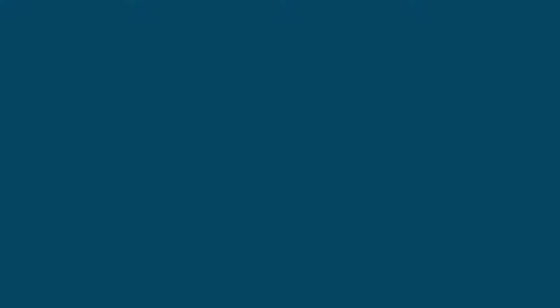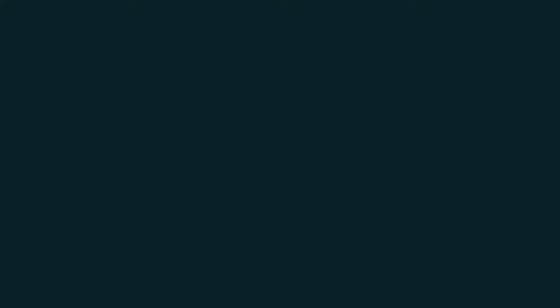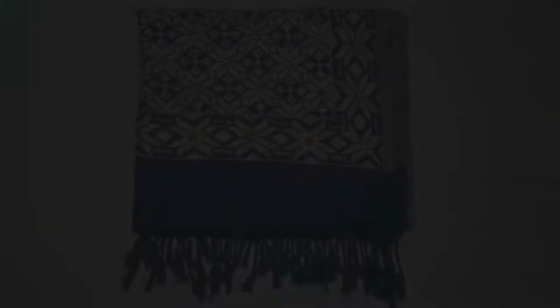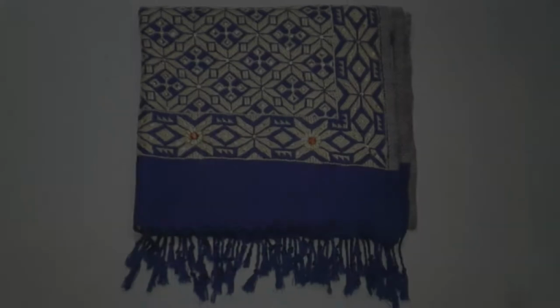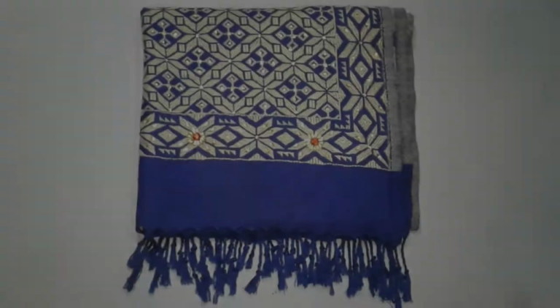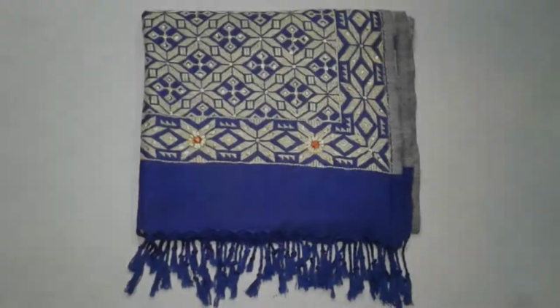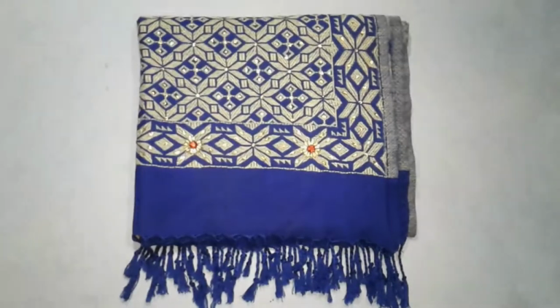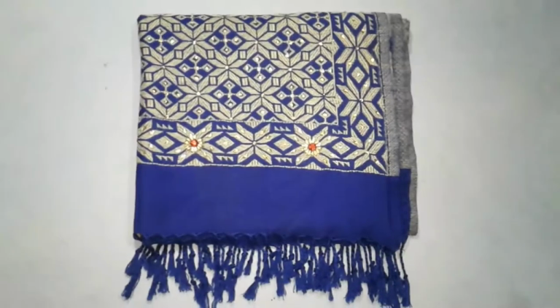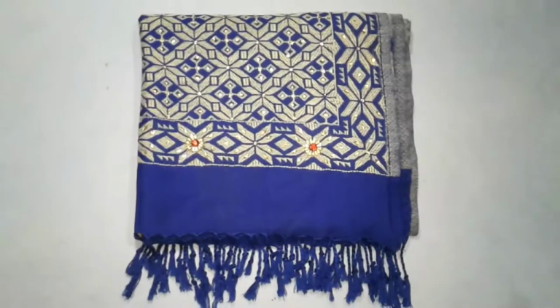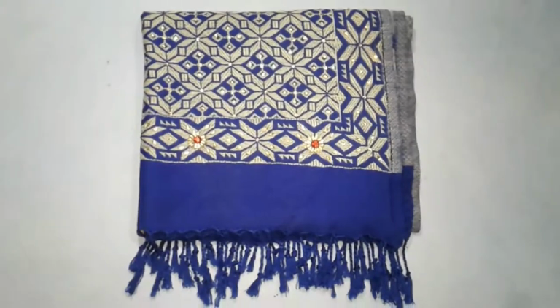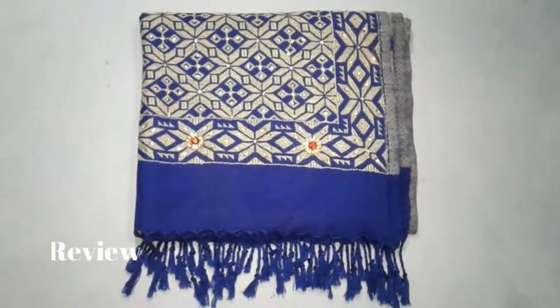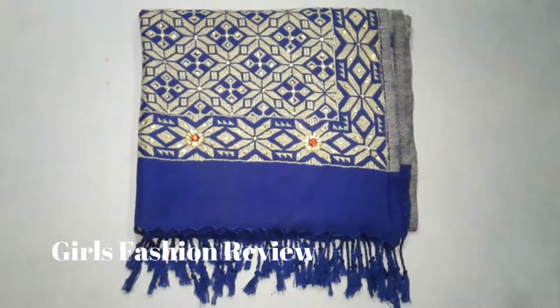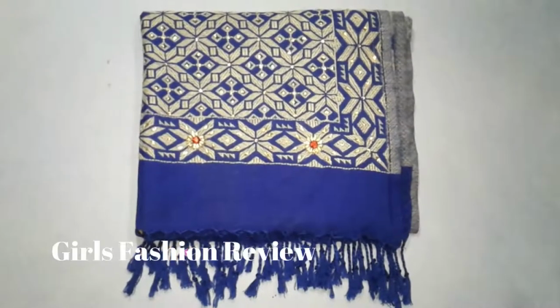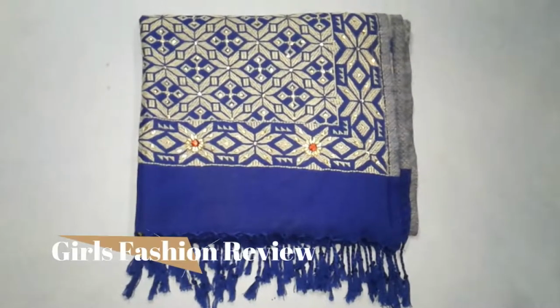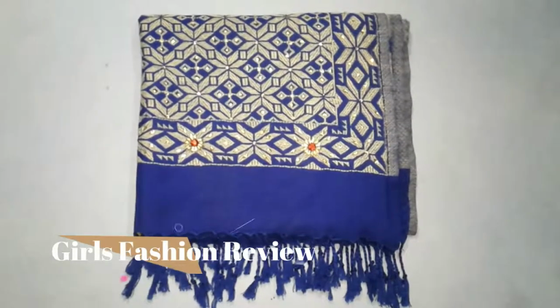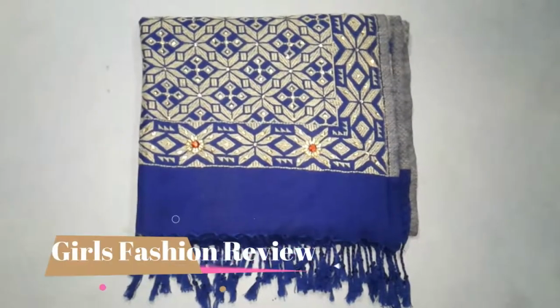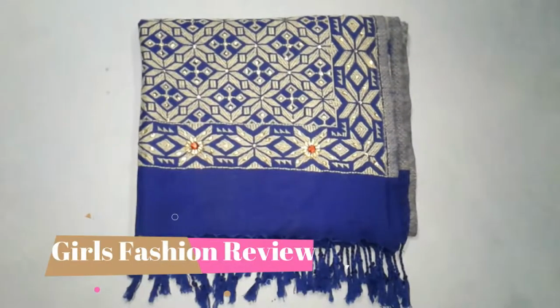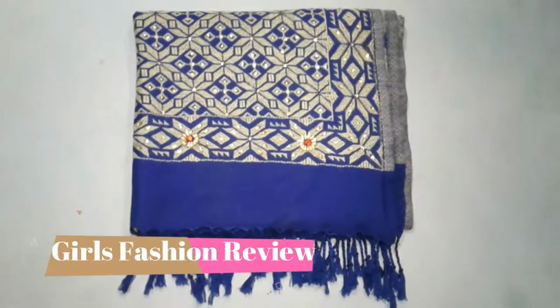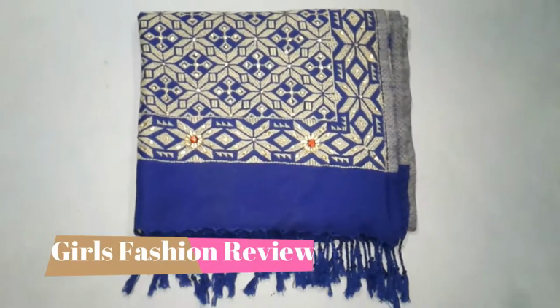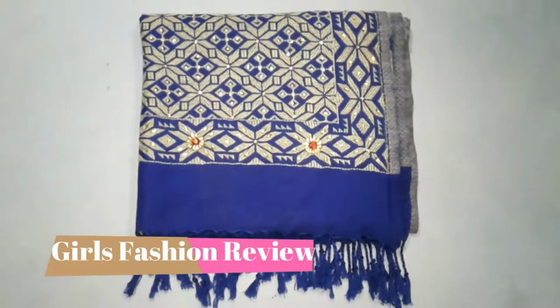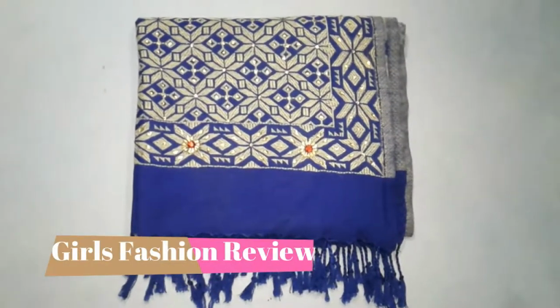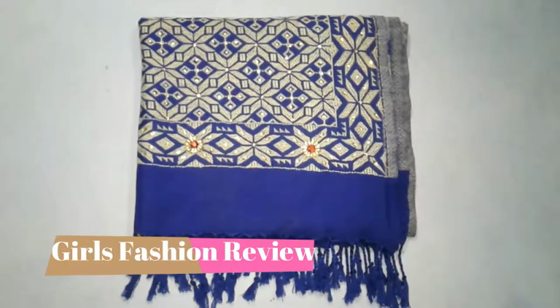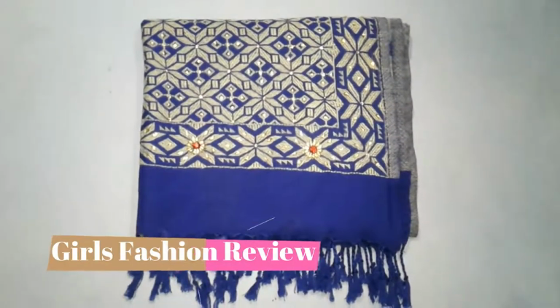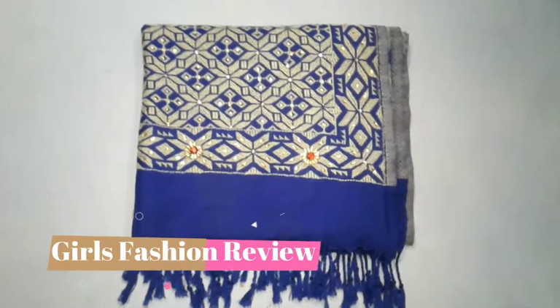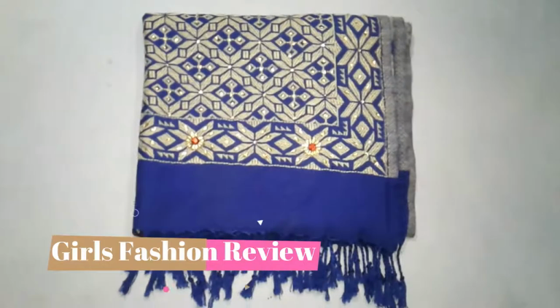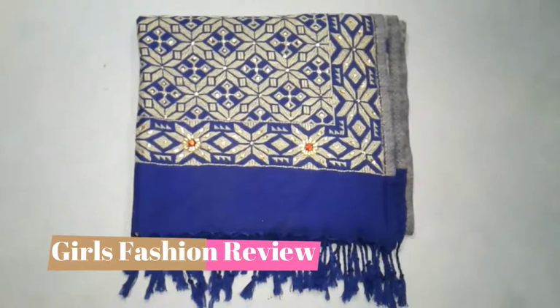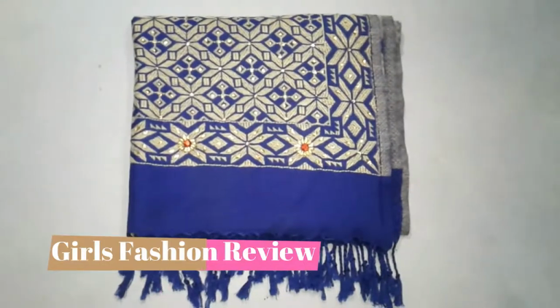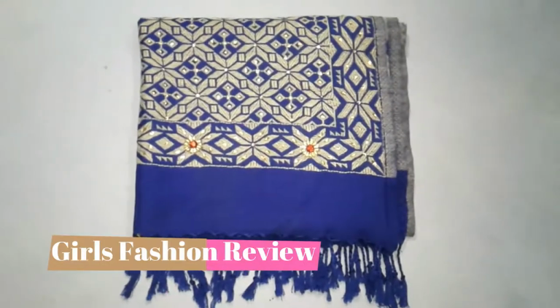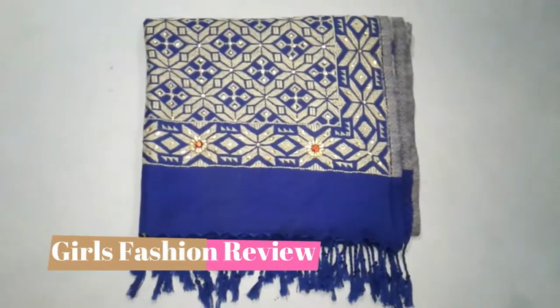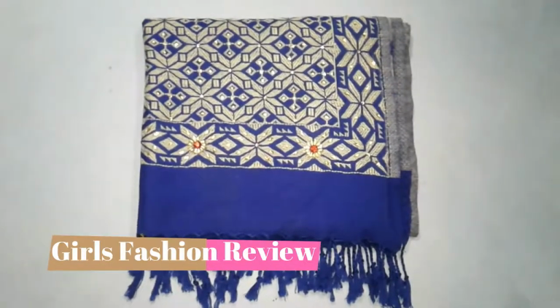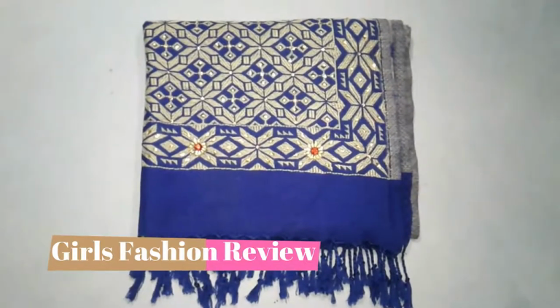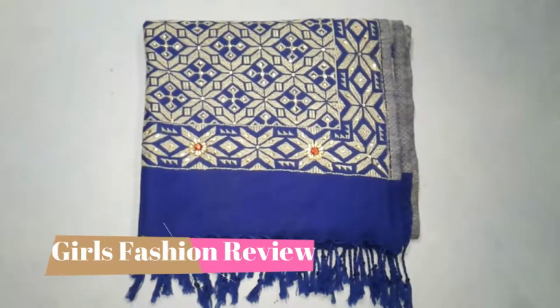Hey friends, welcome back to my channel Girls Fashion Review. I am reviewing winter shawls. Let's start with this video.